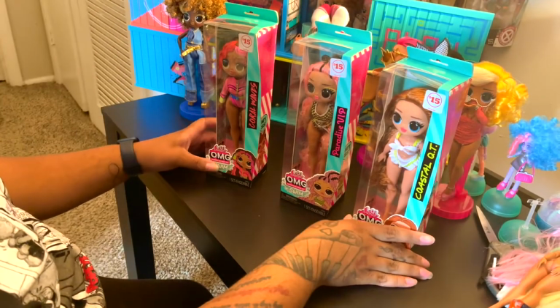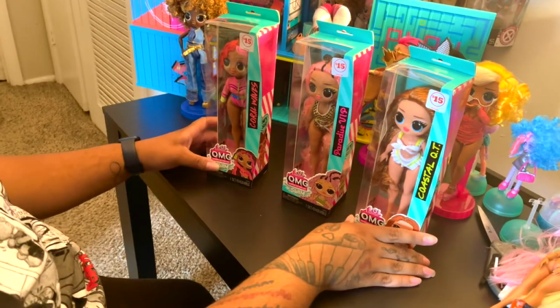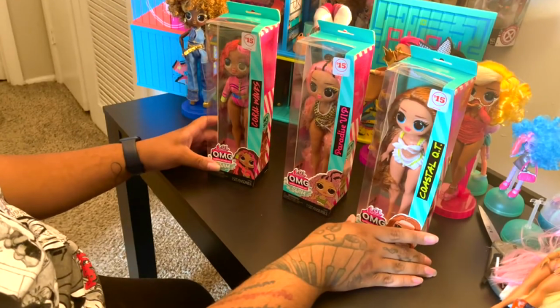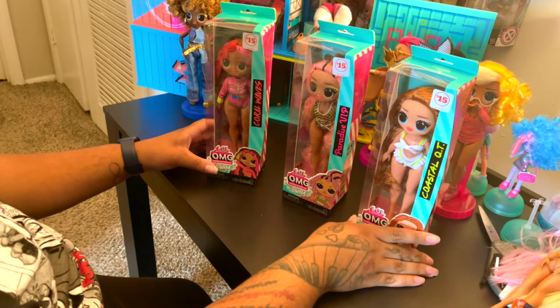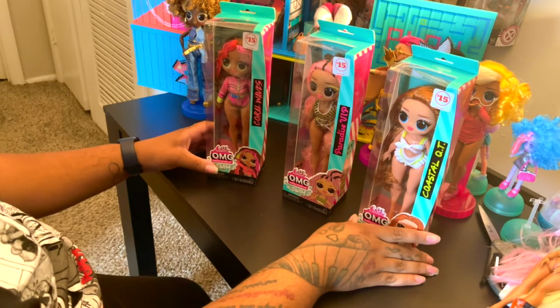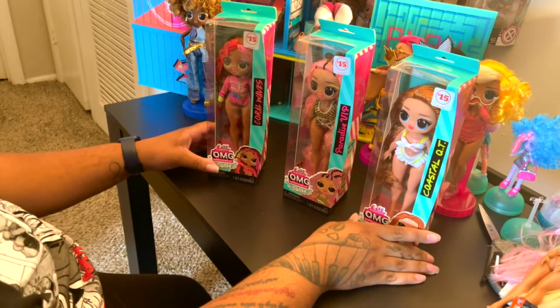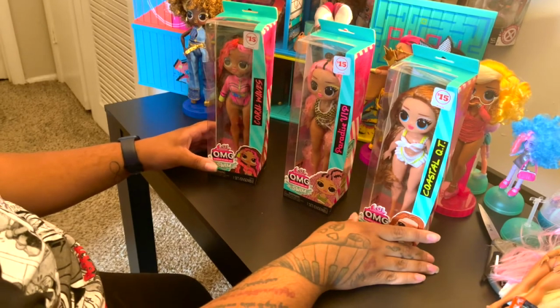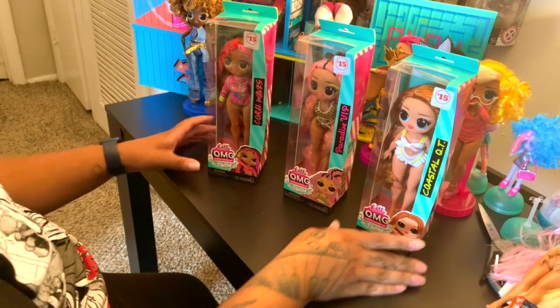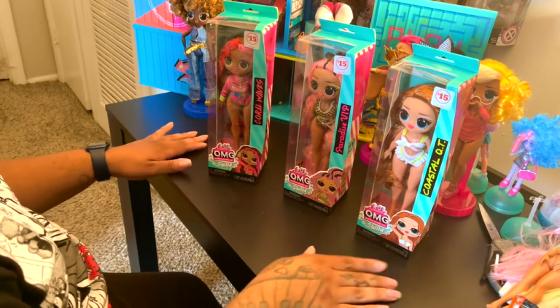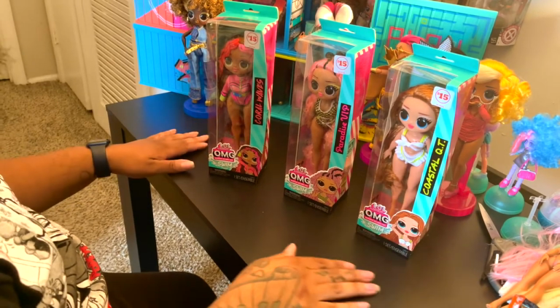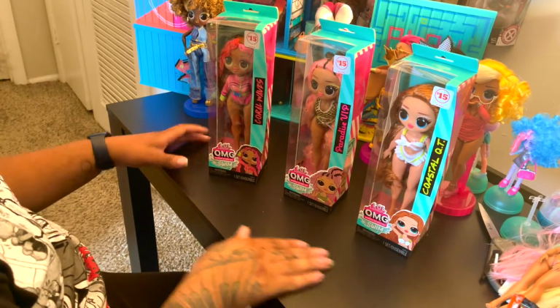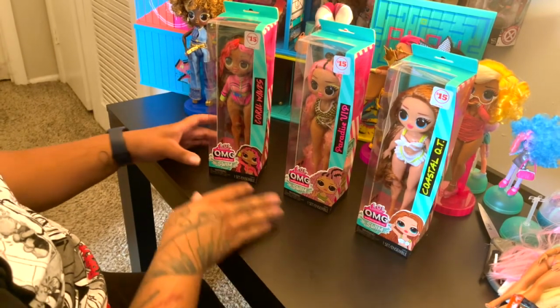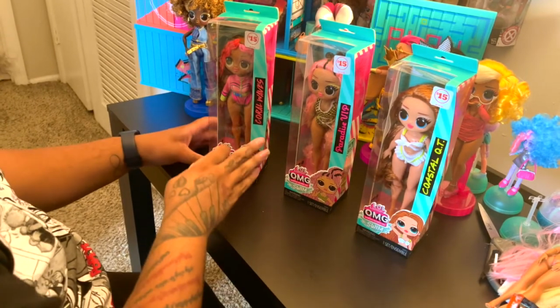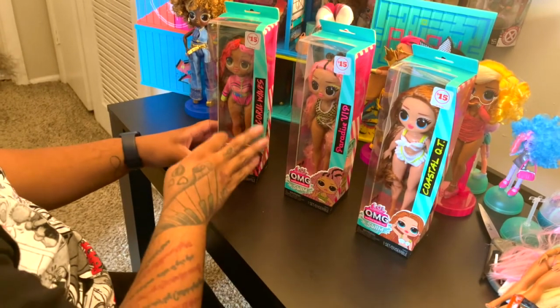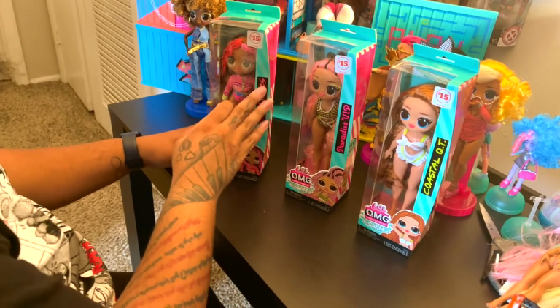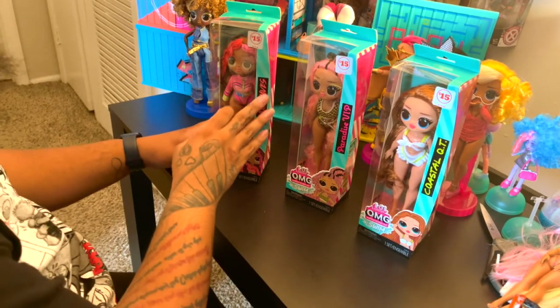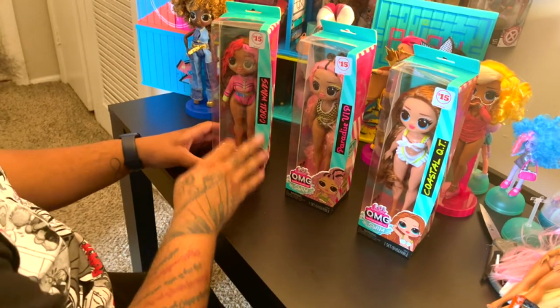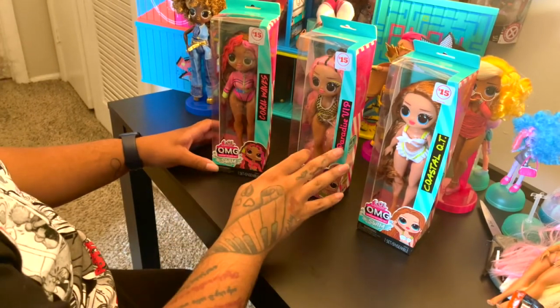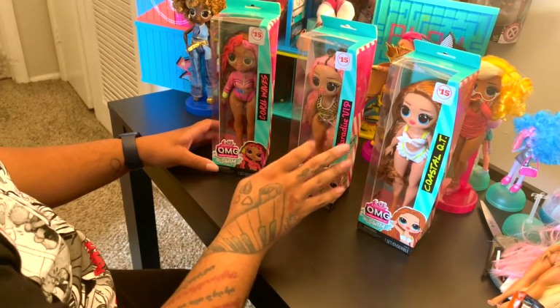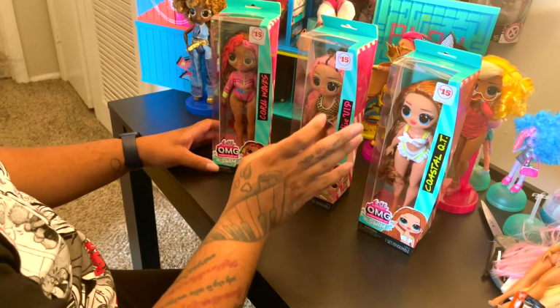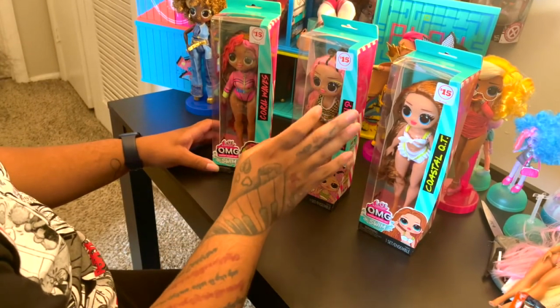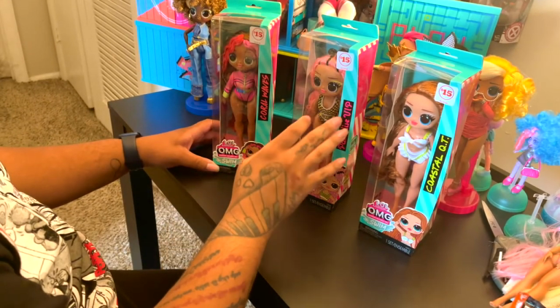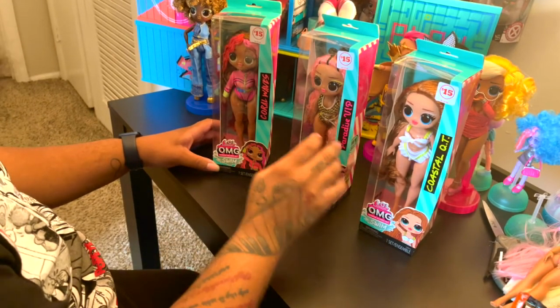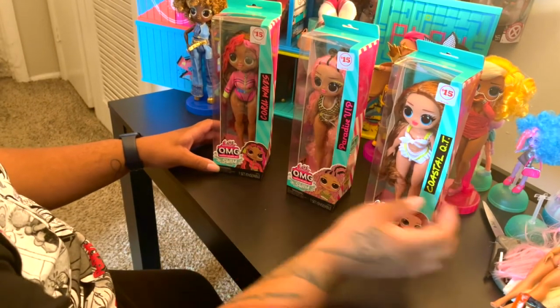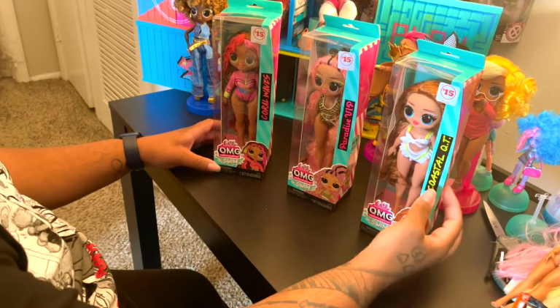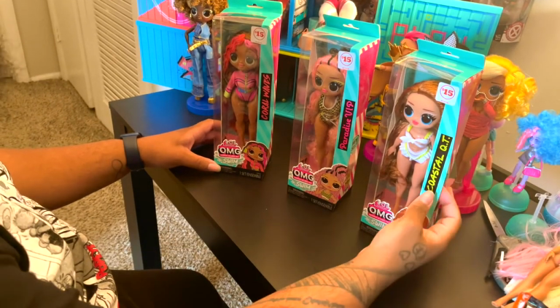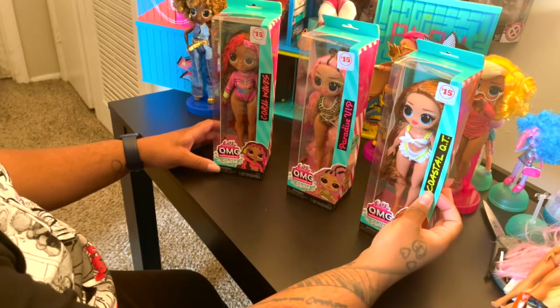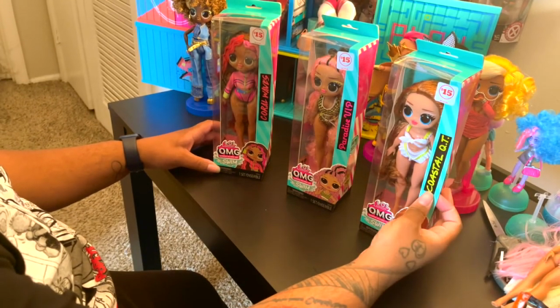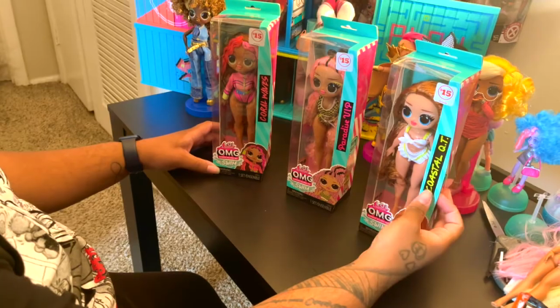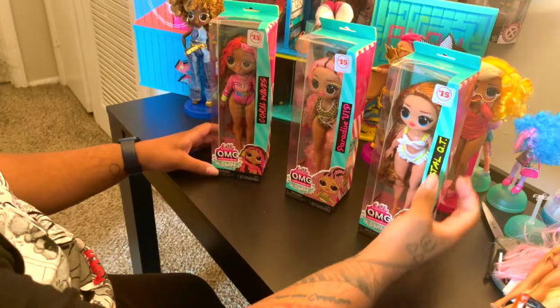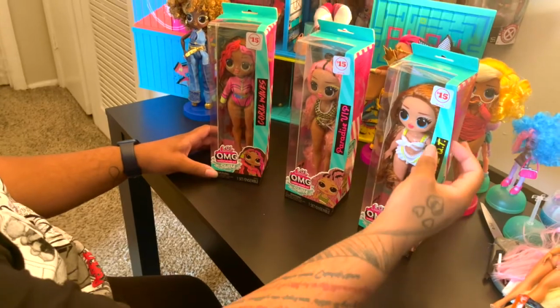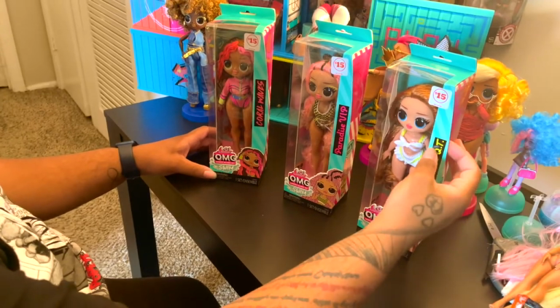There are three dolls in the line. You have Coral Waves, Paradise VIP, and Coastal QT.